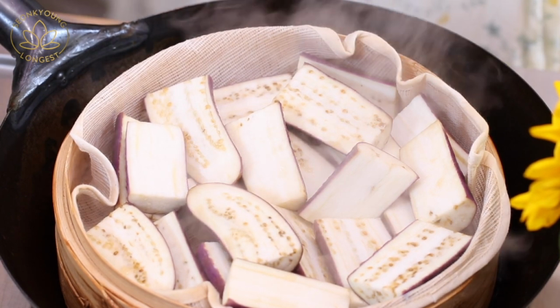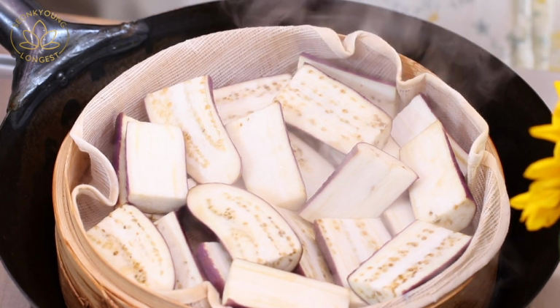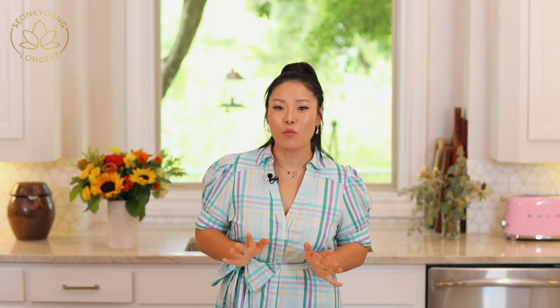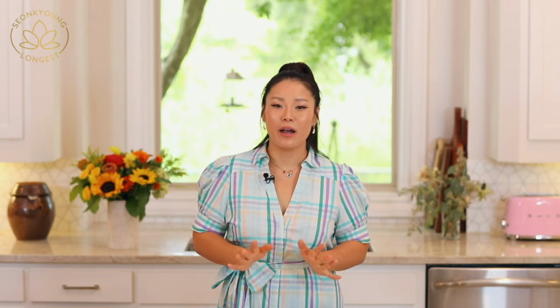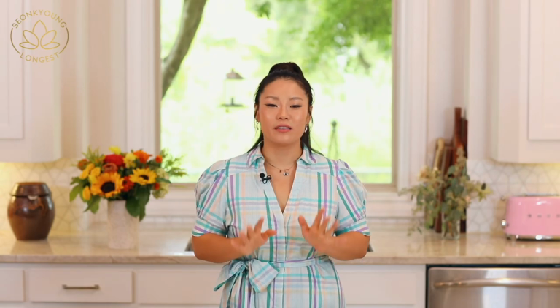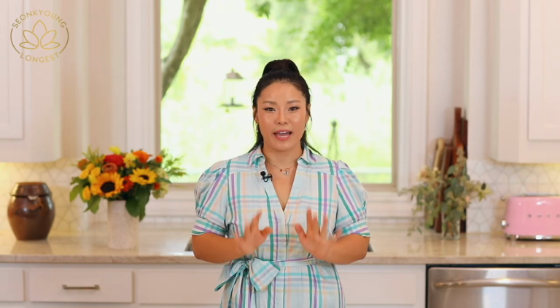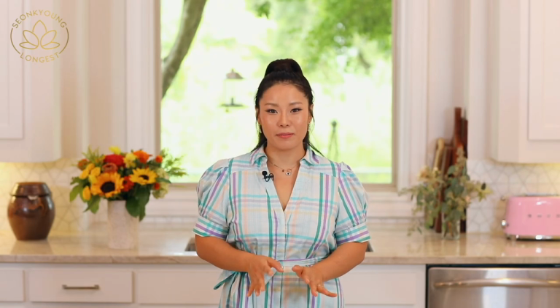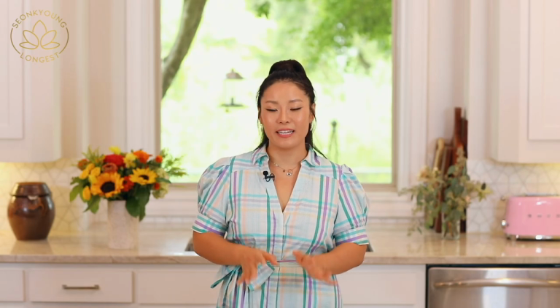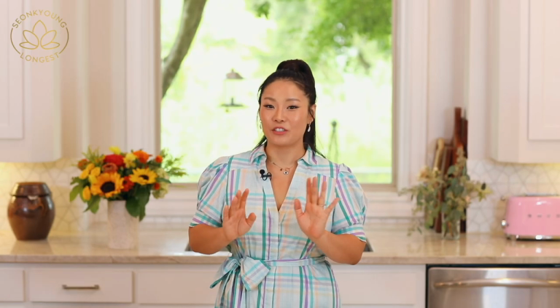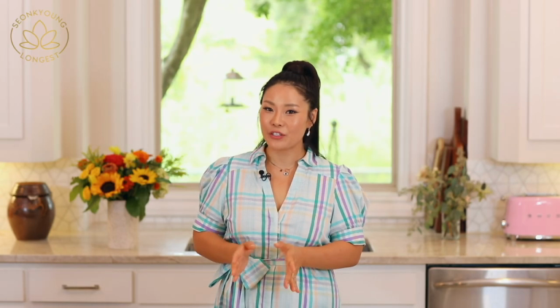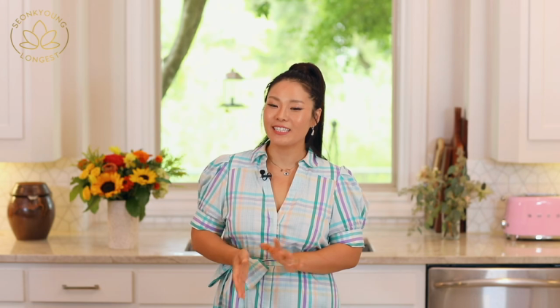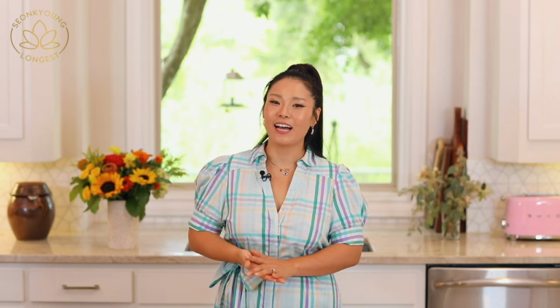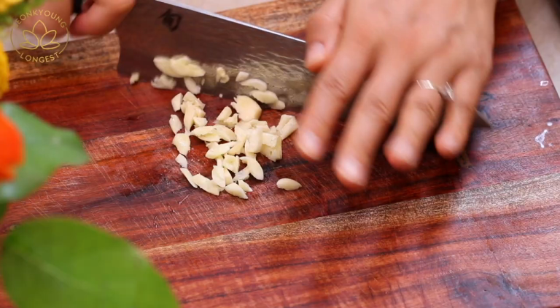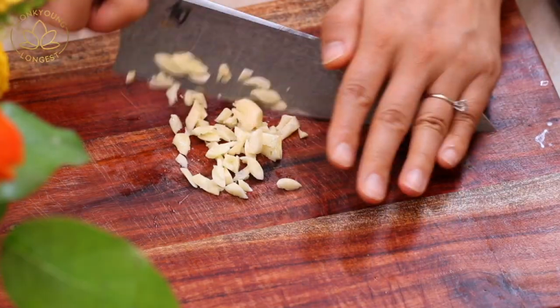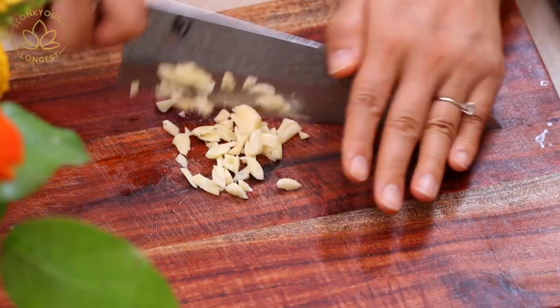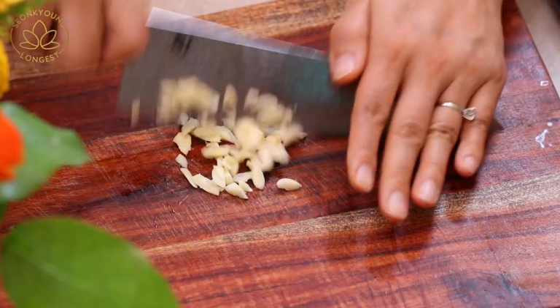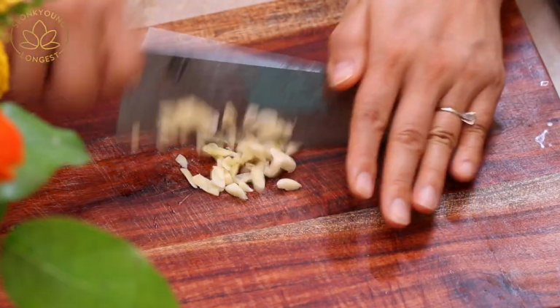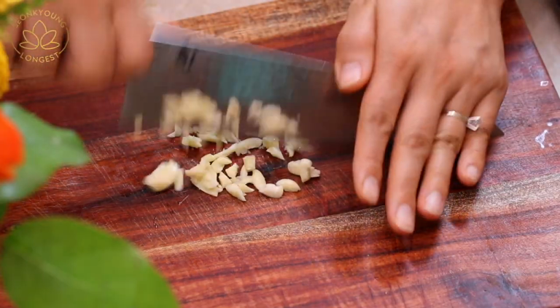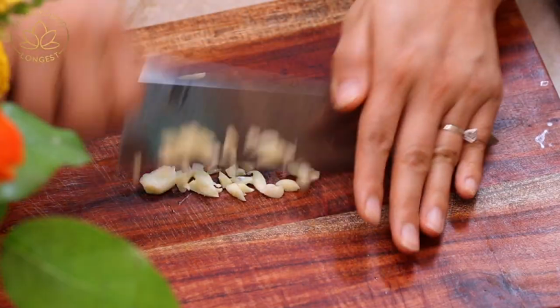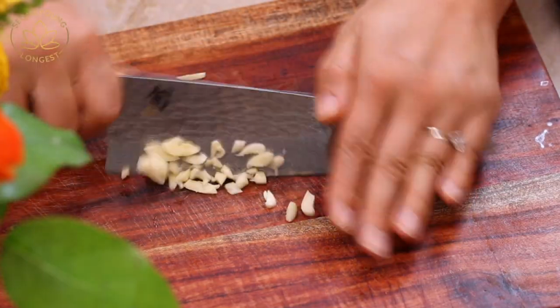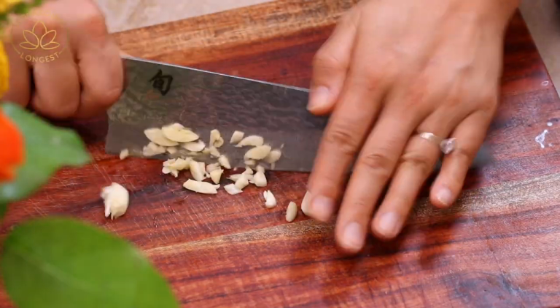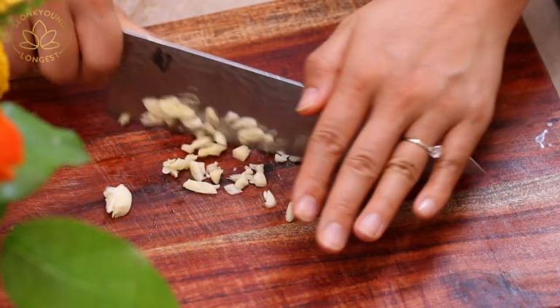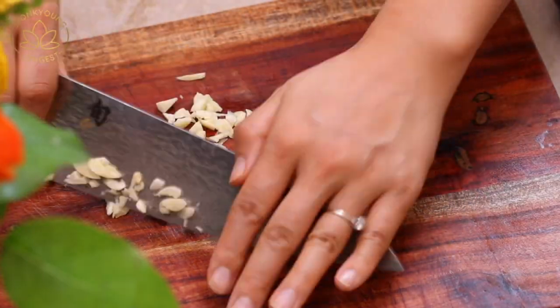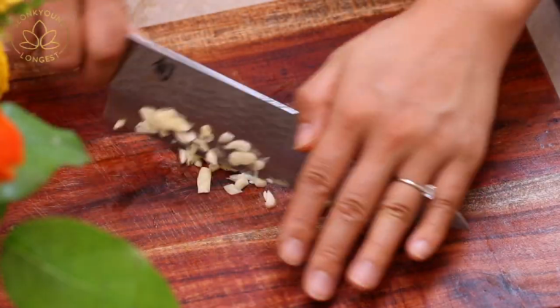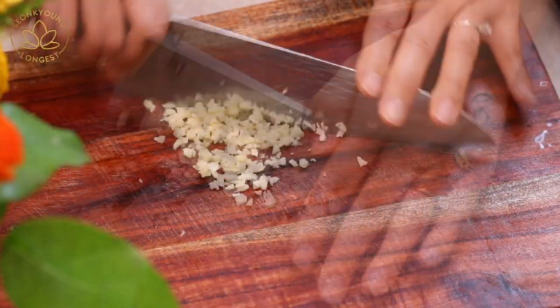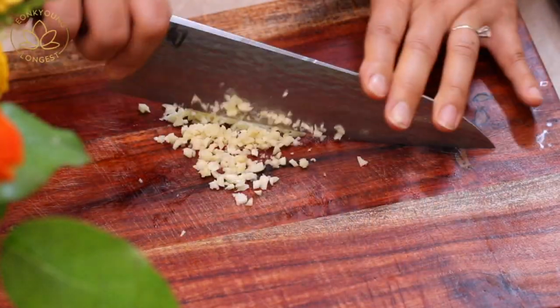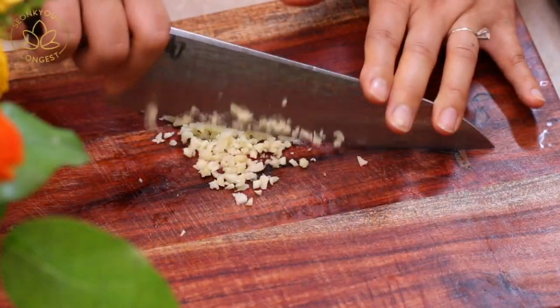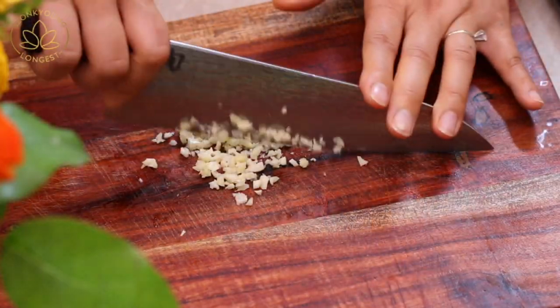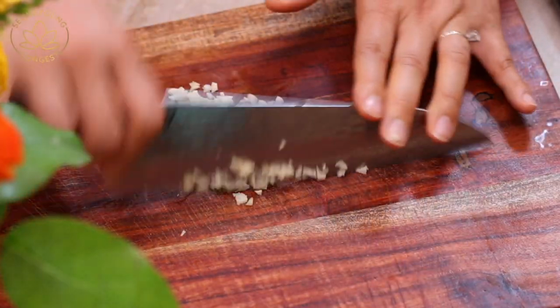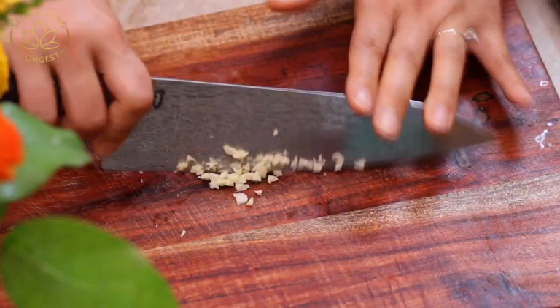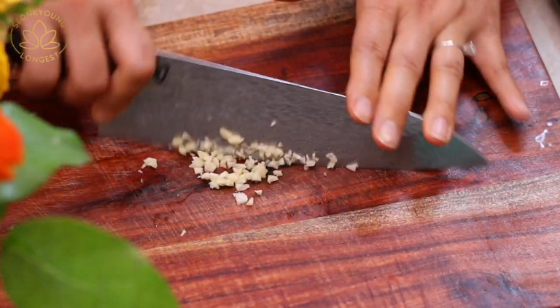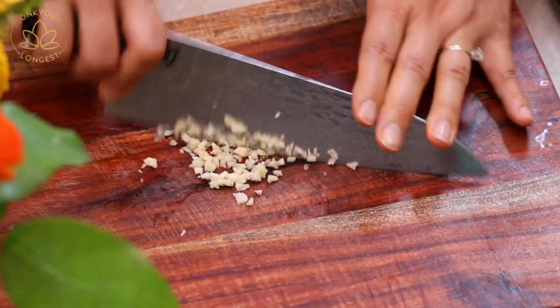Go ahead and open the lid and let it cool about five minutes because right now it's too hot to handle. Meanwhile, the eggplant is cooling down, we are going to chop two cloves of garlic and two green onions.